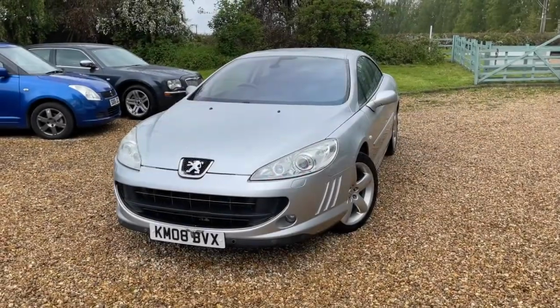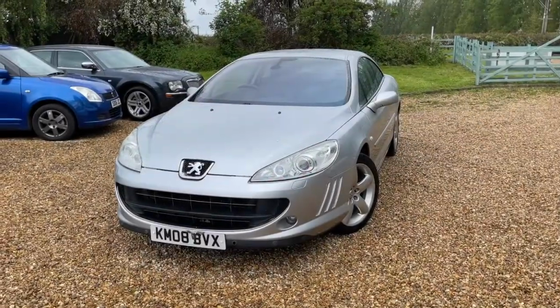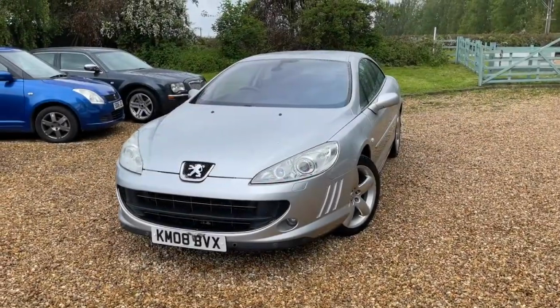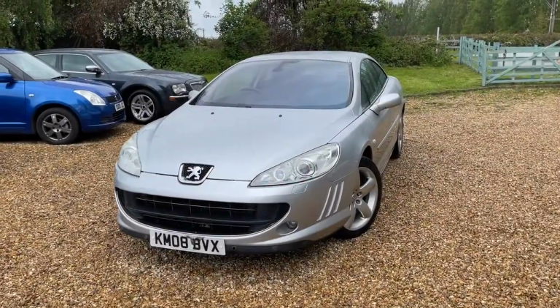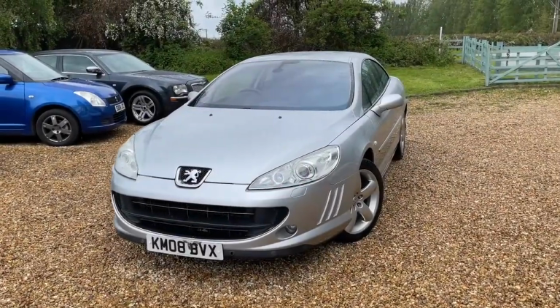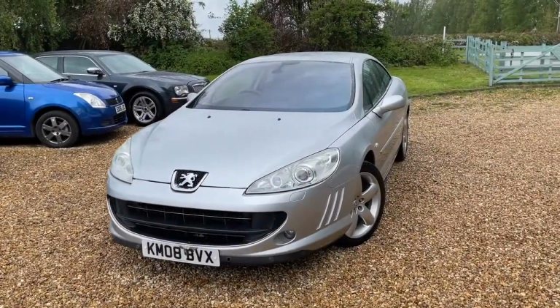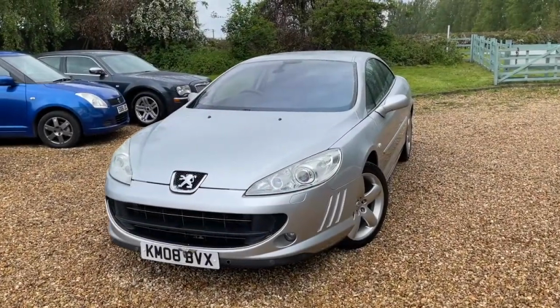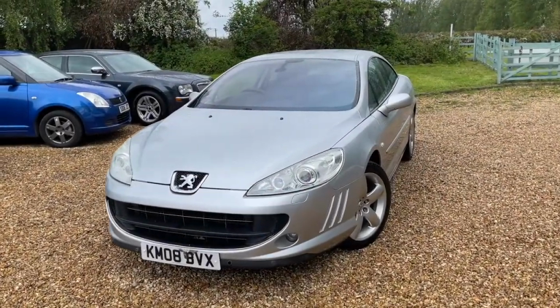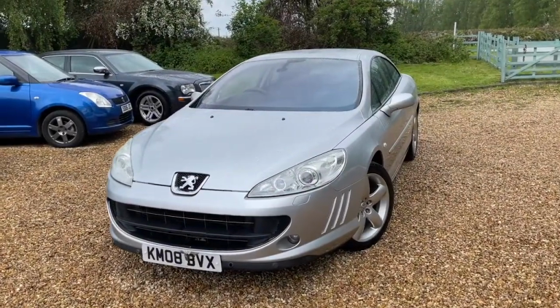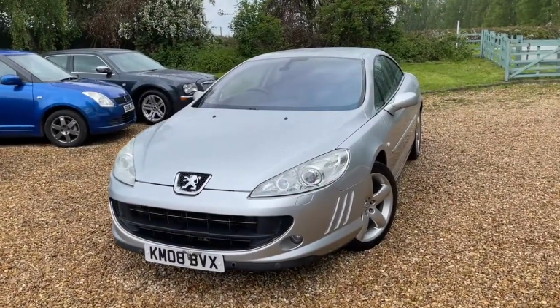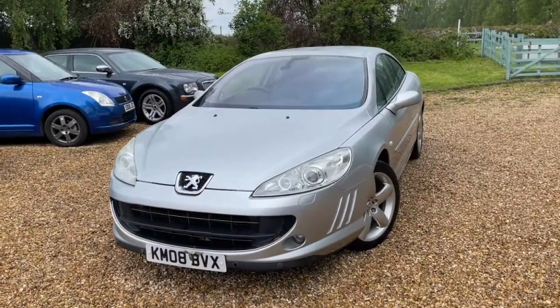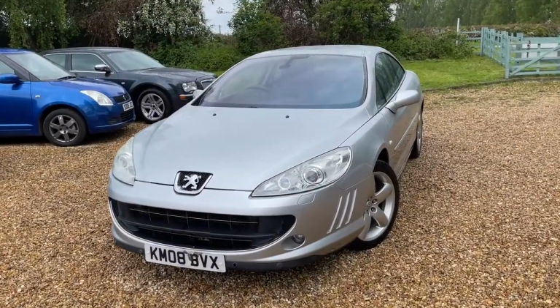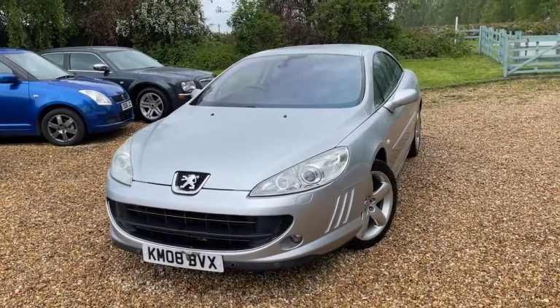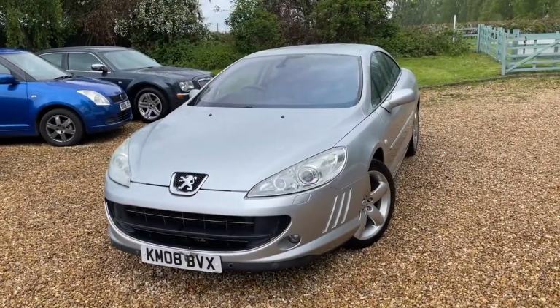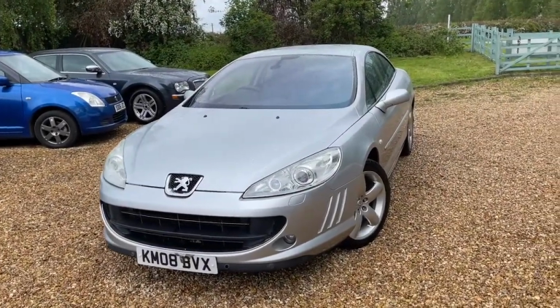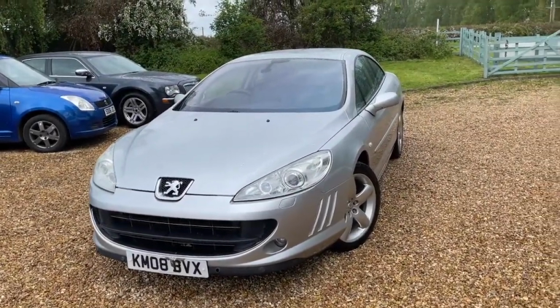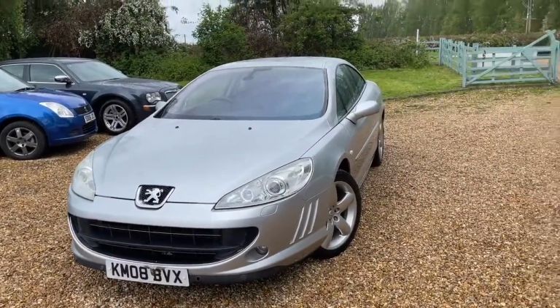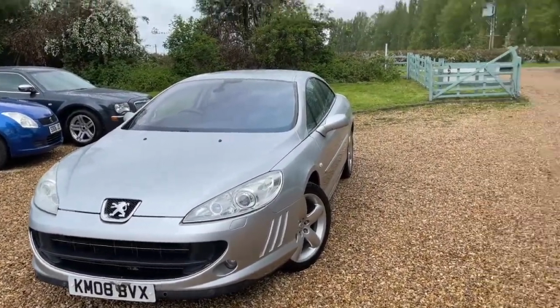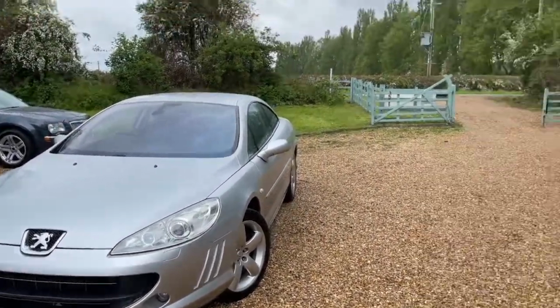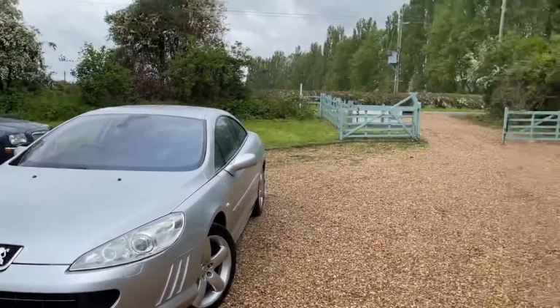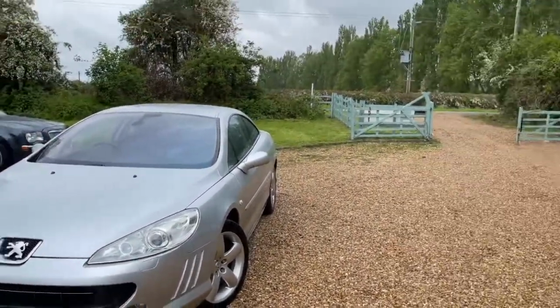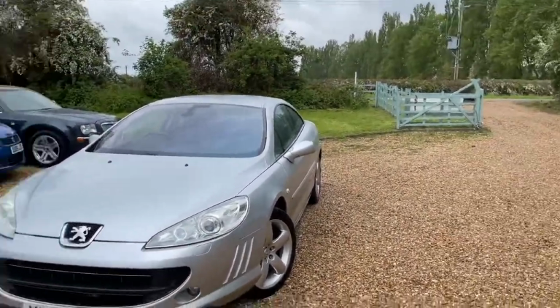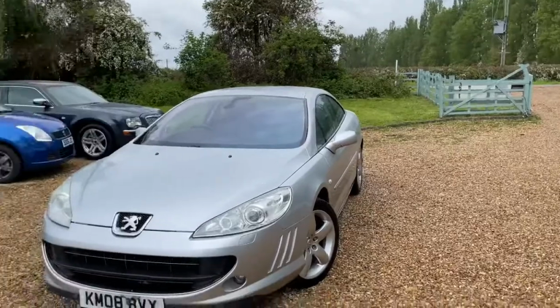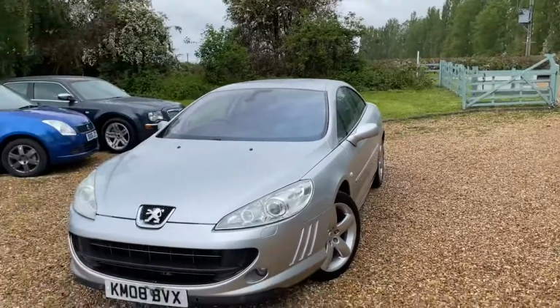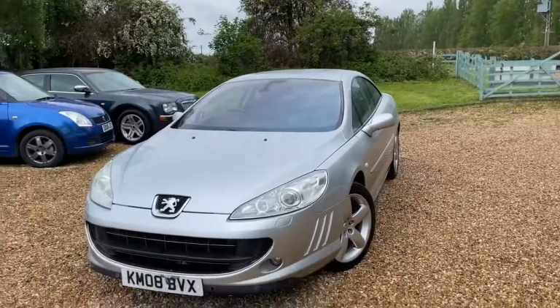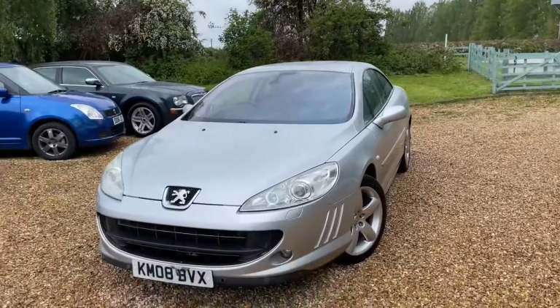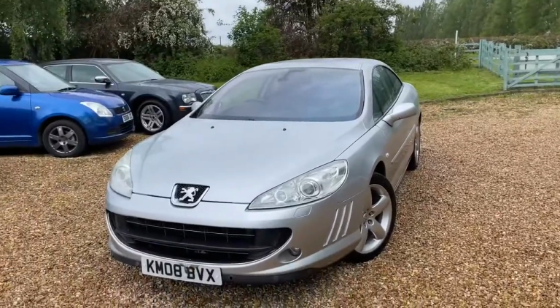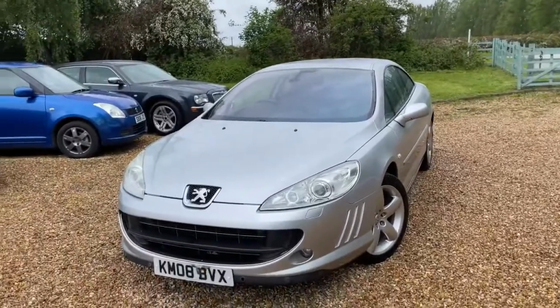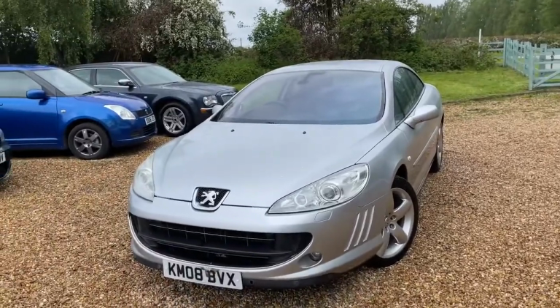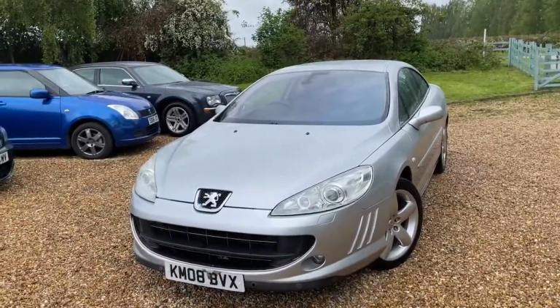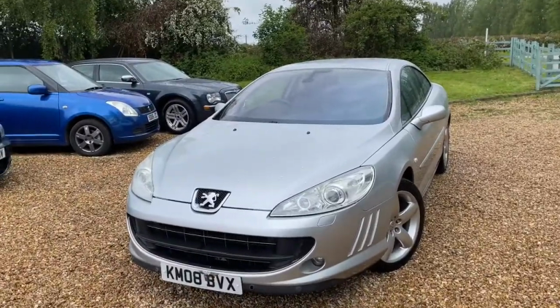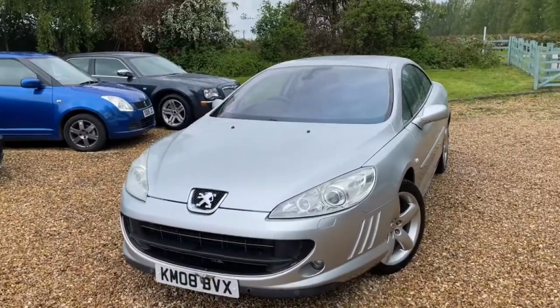Good morning, welcome to Stephen's Car Sales. You're not here, but anyway, this is Stephen over at Stephen's Car Sales.